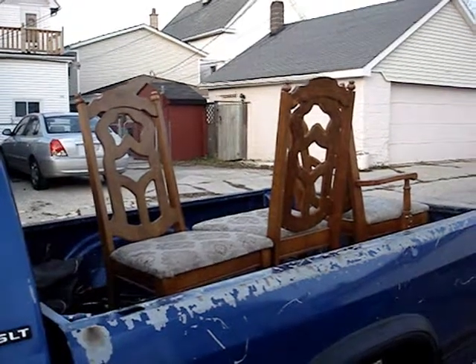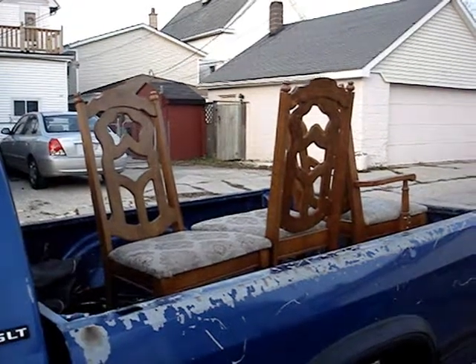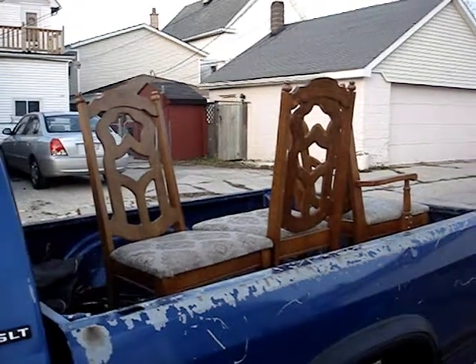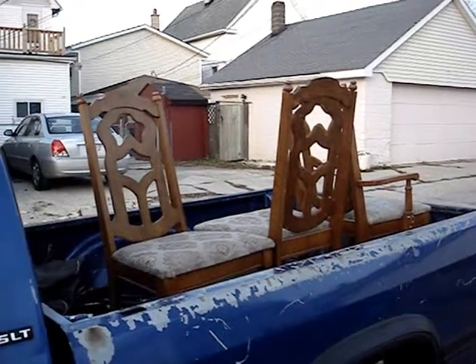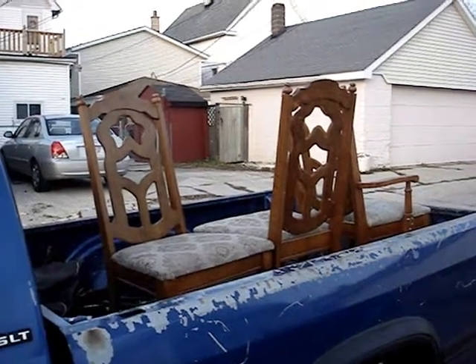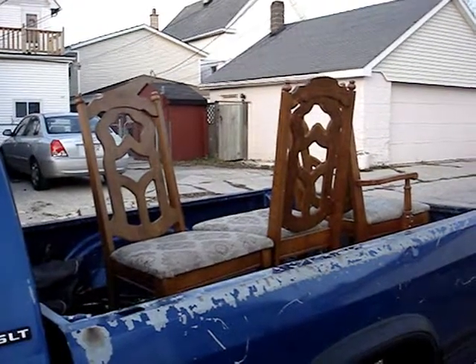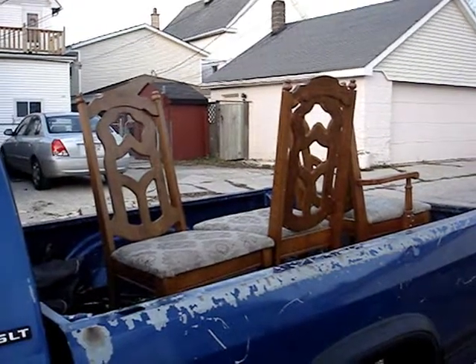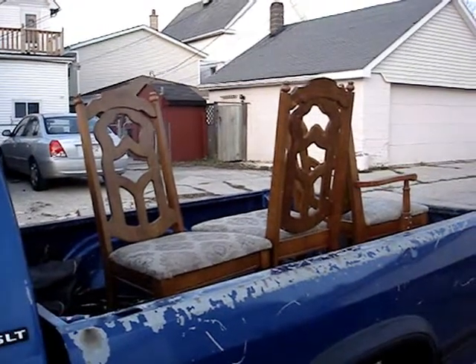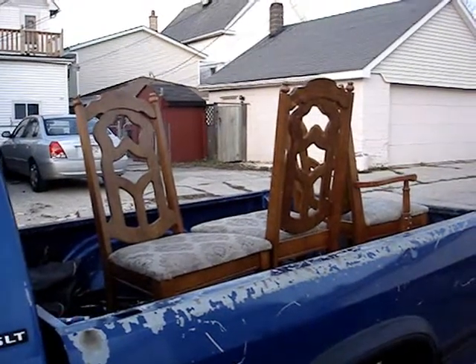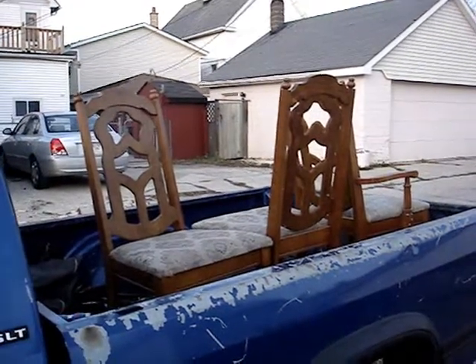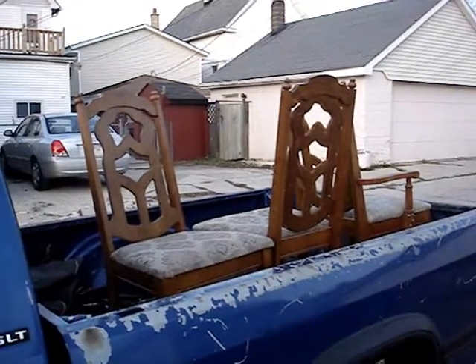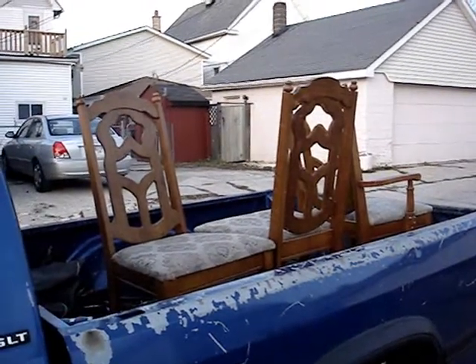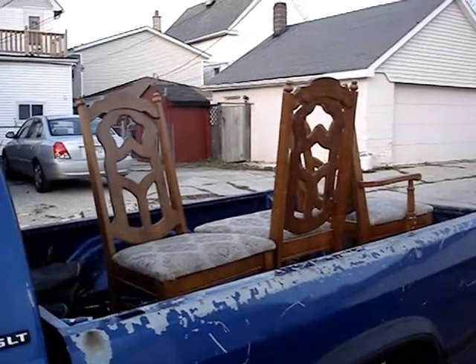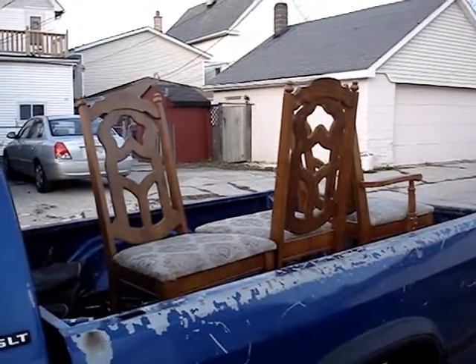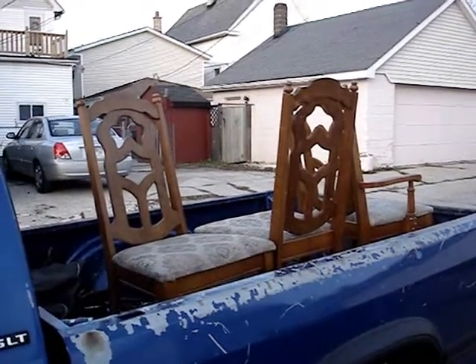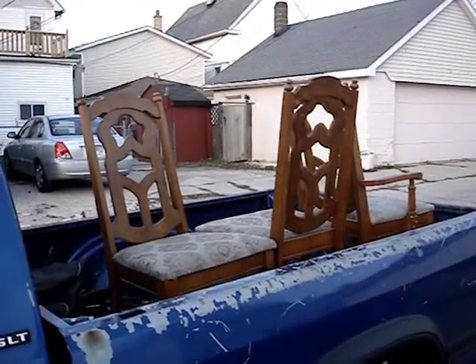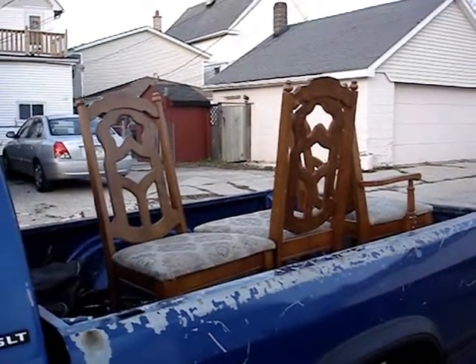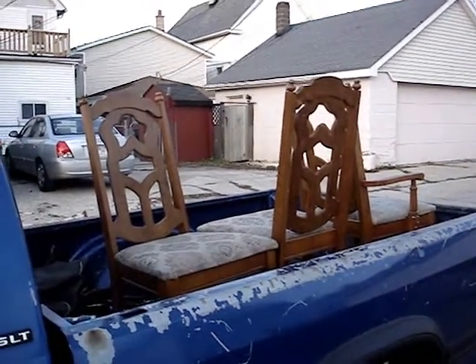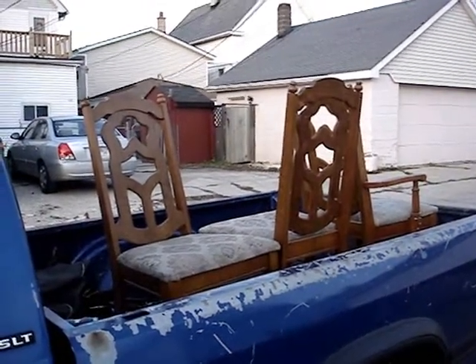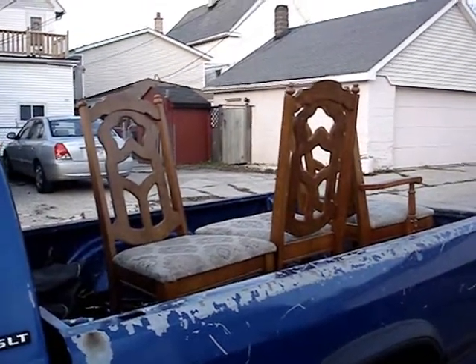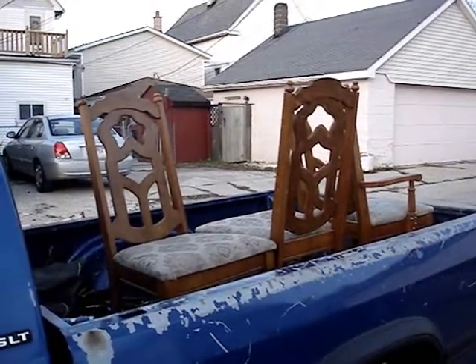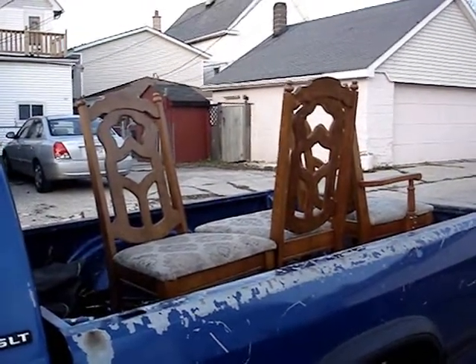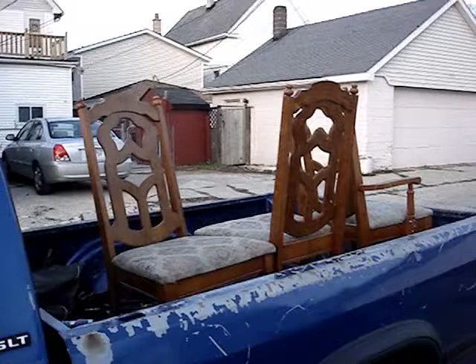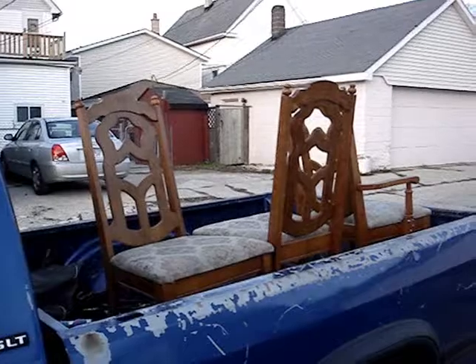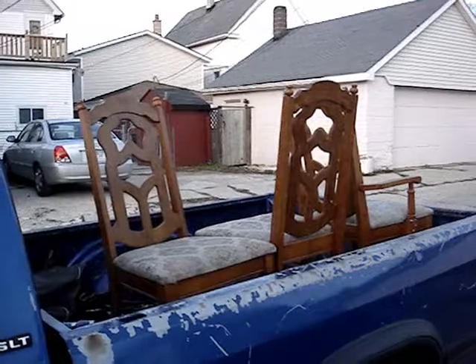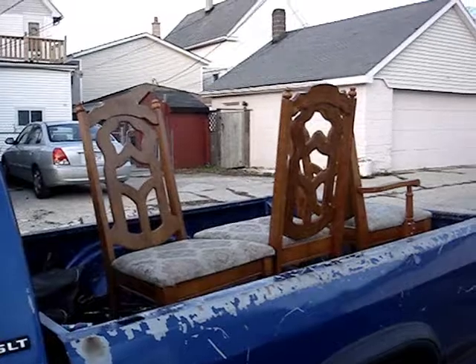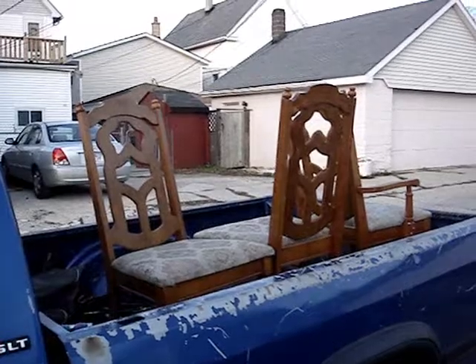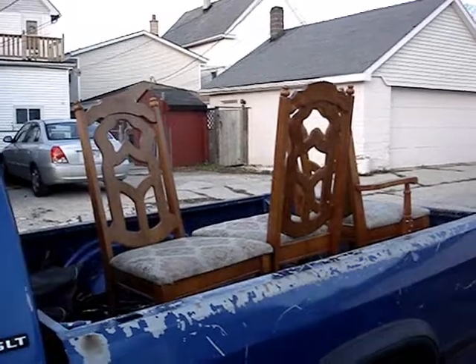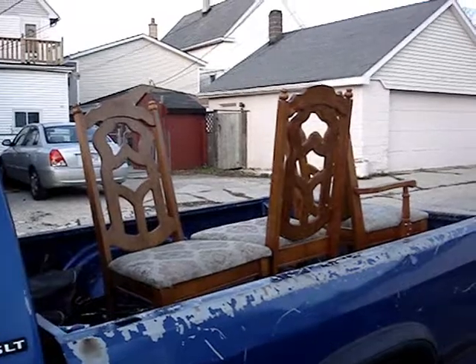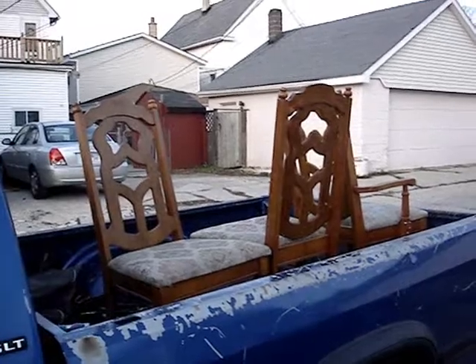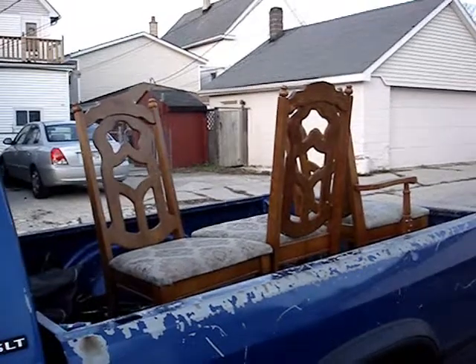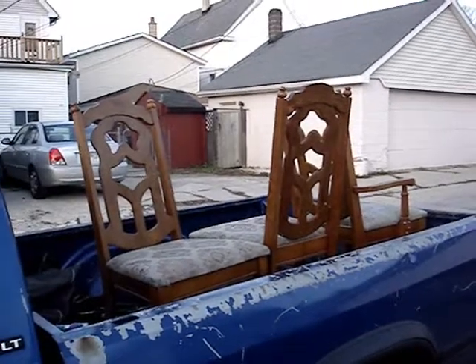Hey there Tubes, I just got home from trash picking. Just a small load, nothing major.